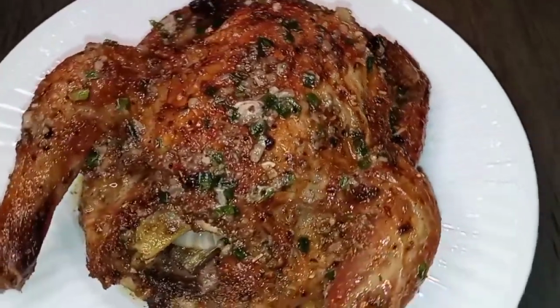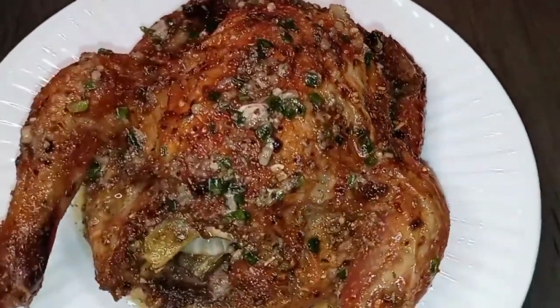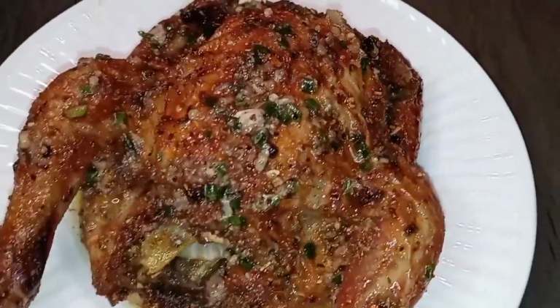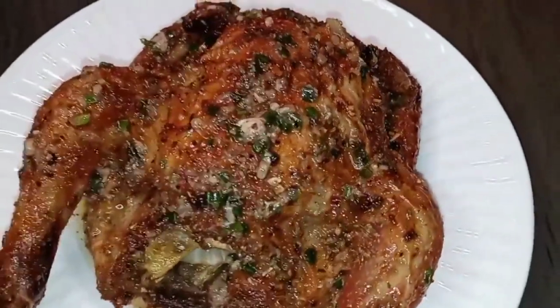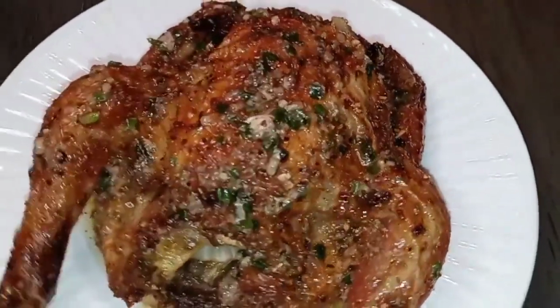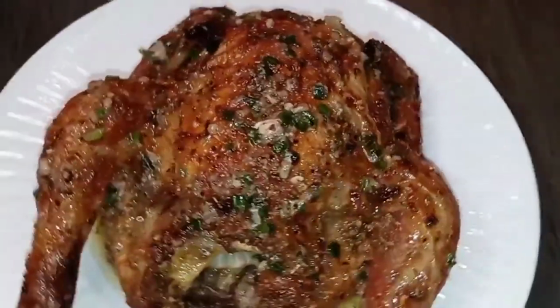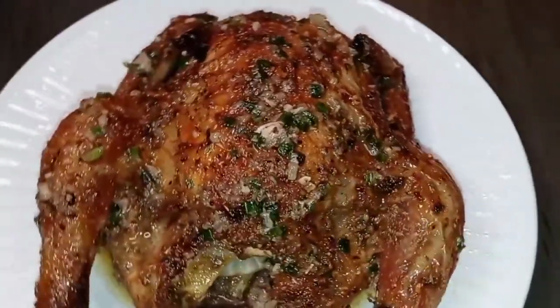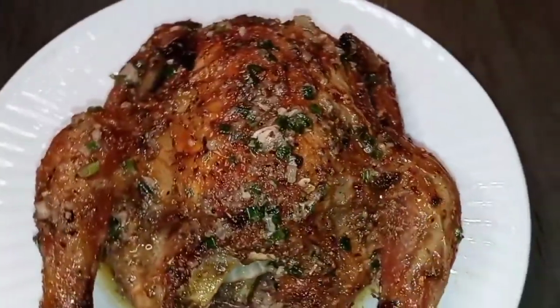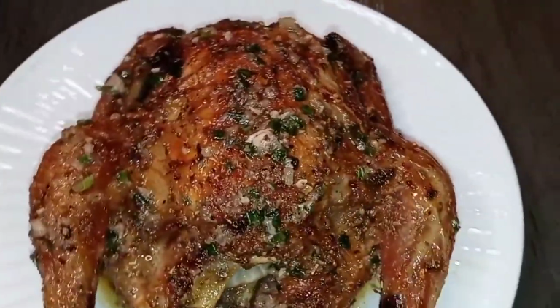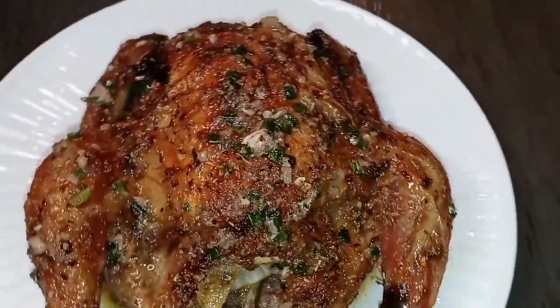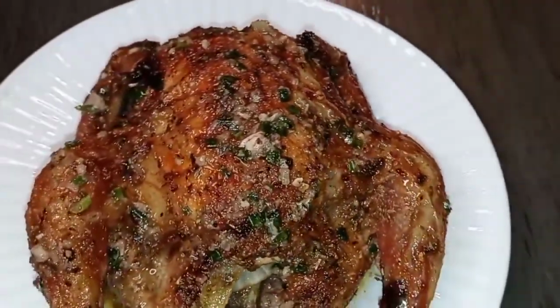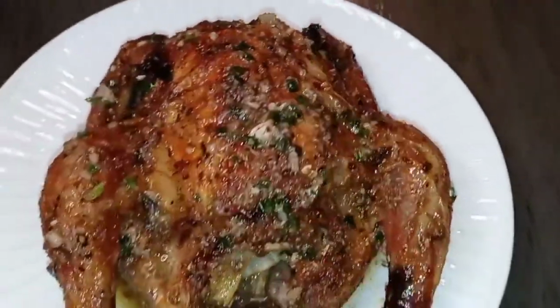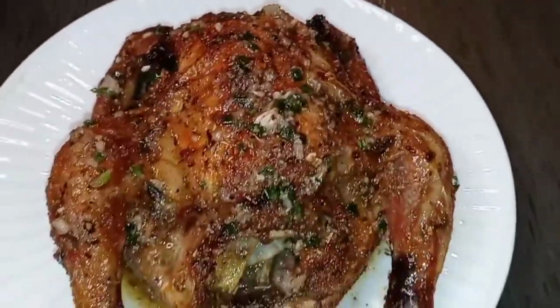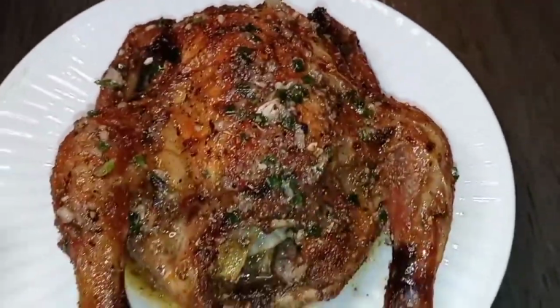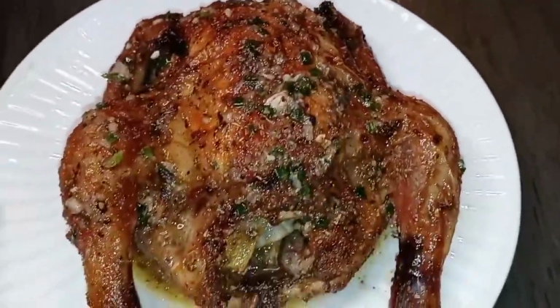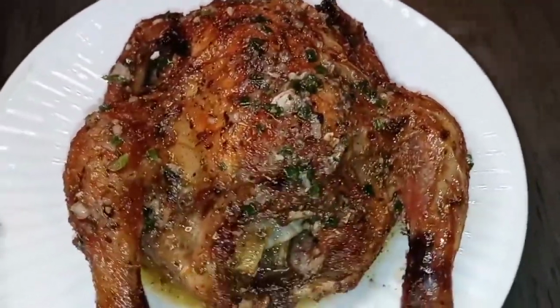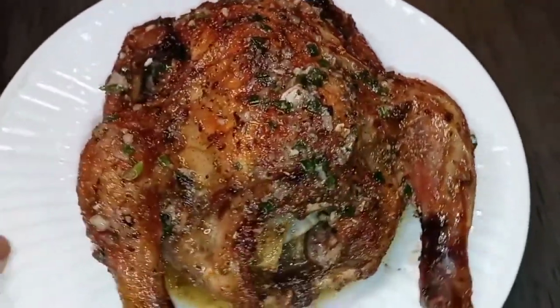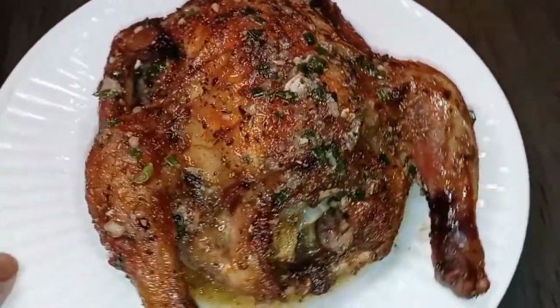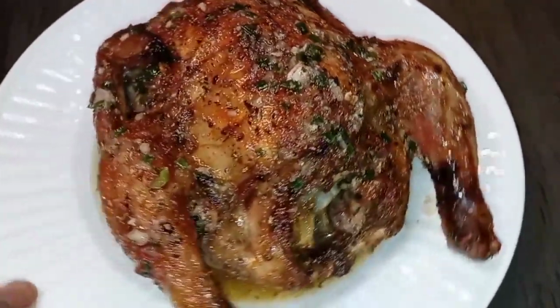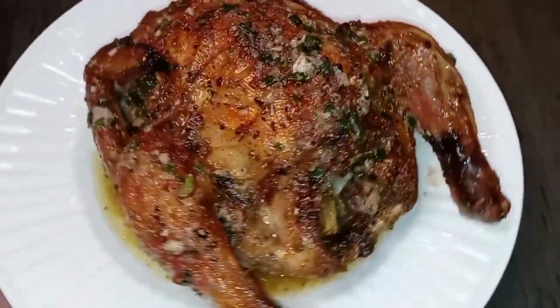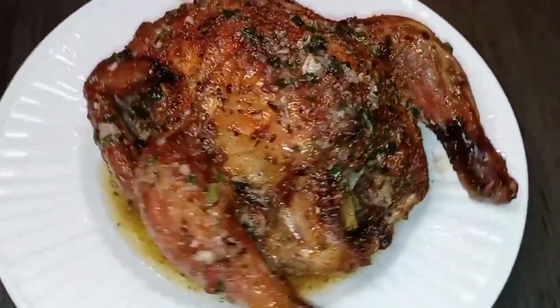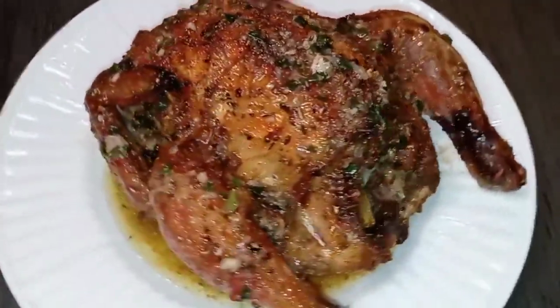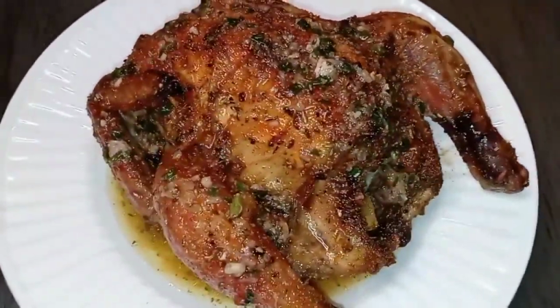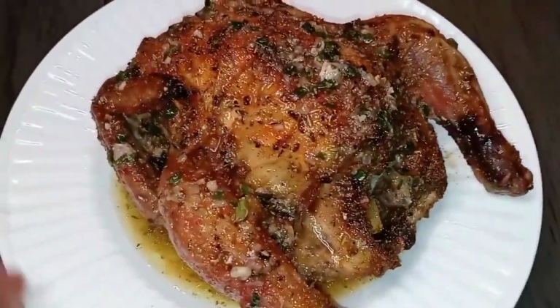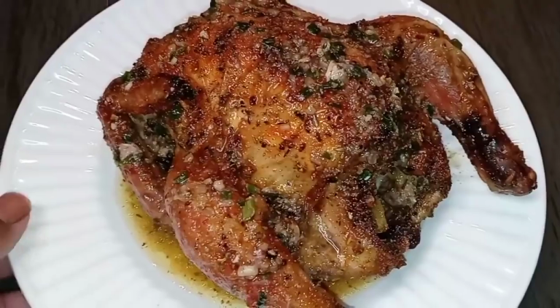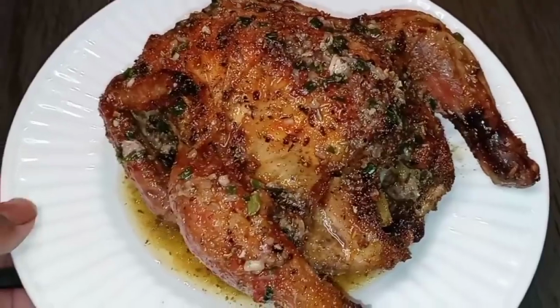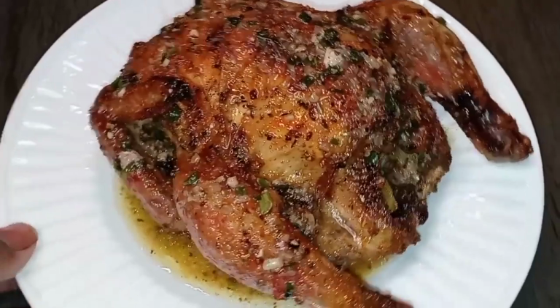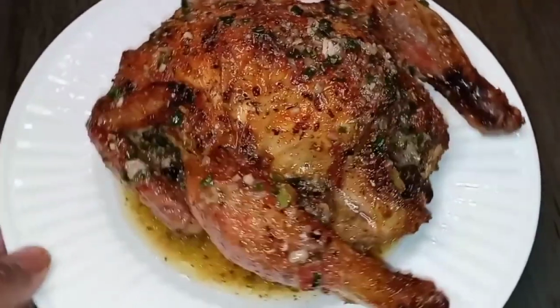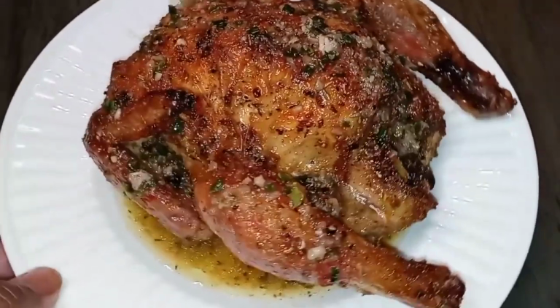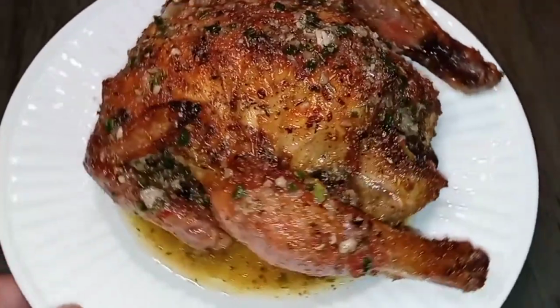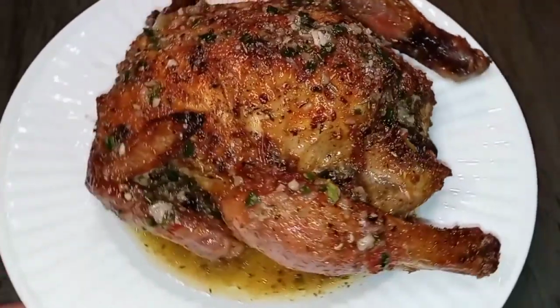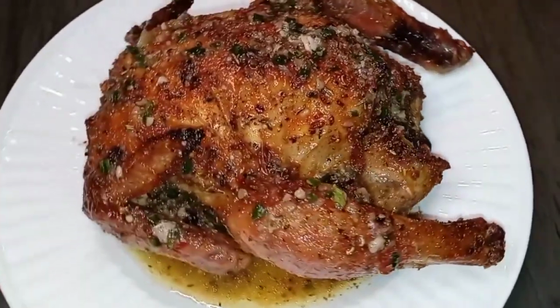And it's so juicy and still so juicy and so tender in the middle, you guys!